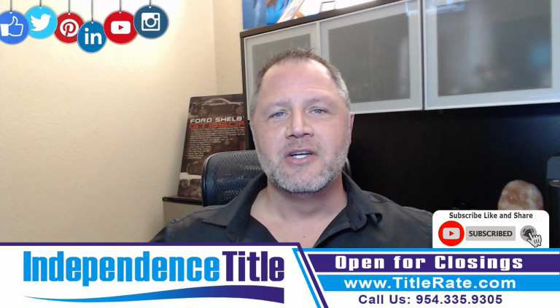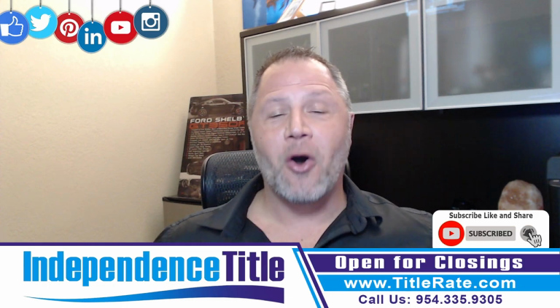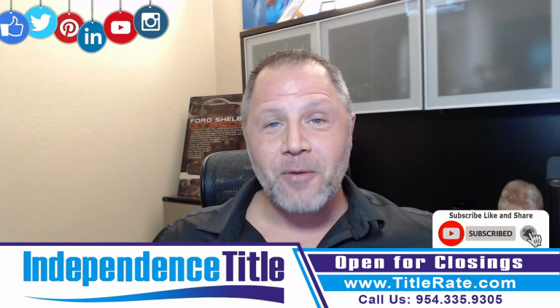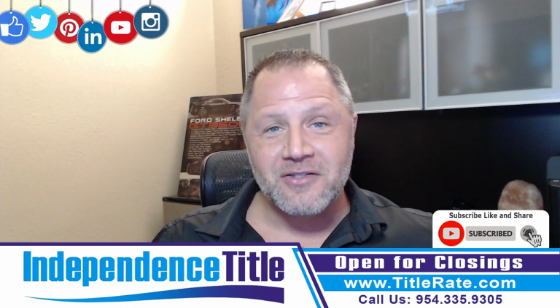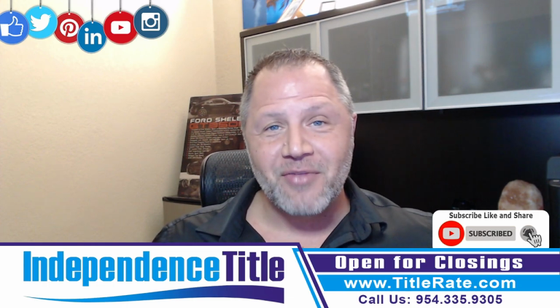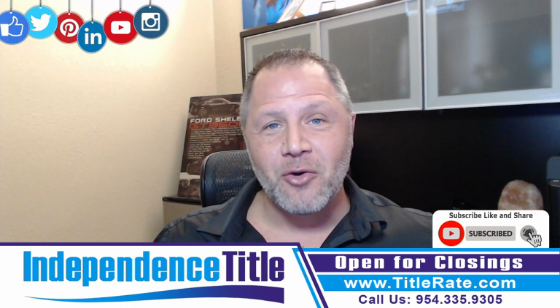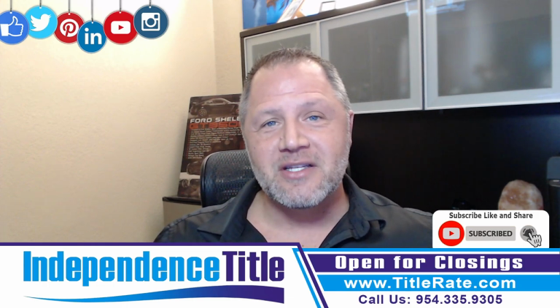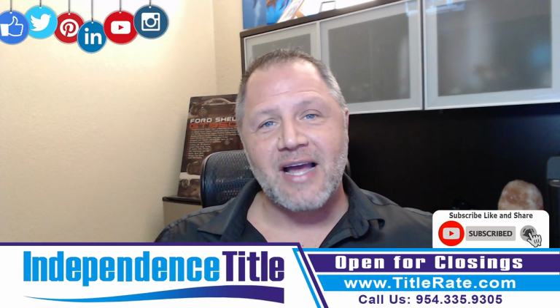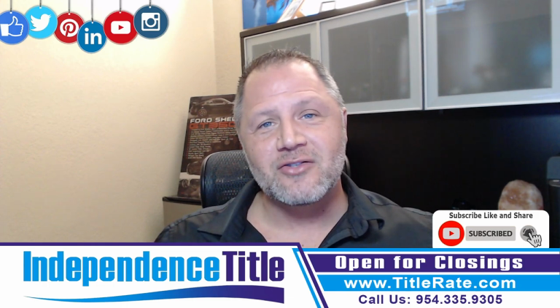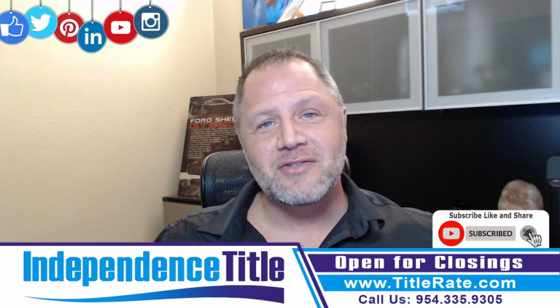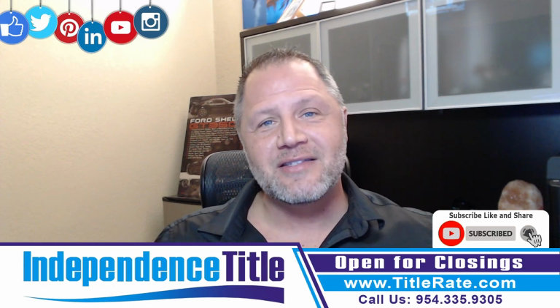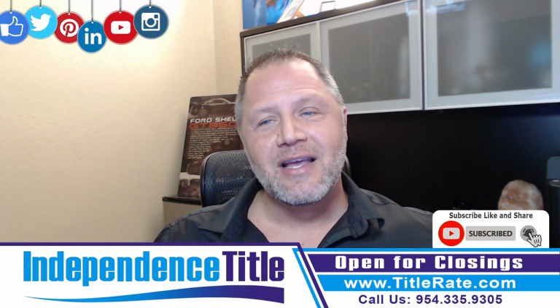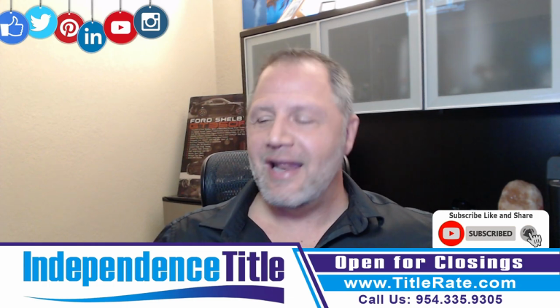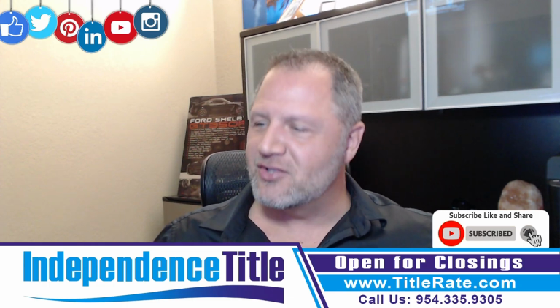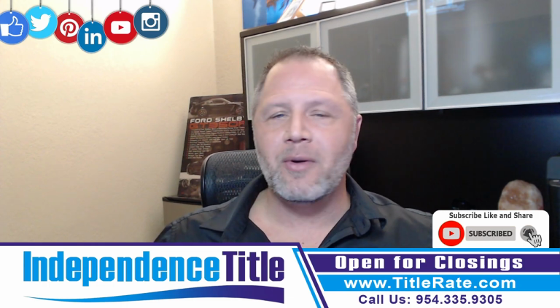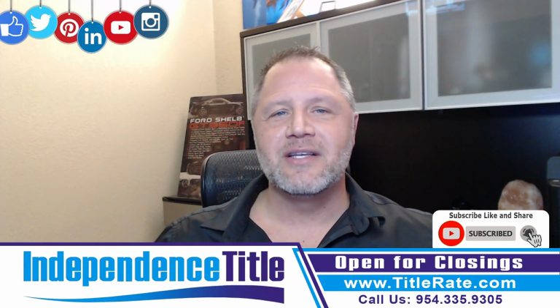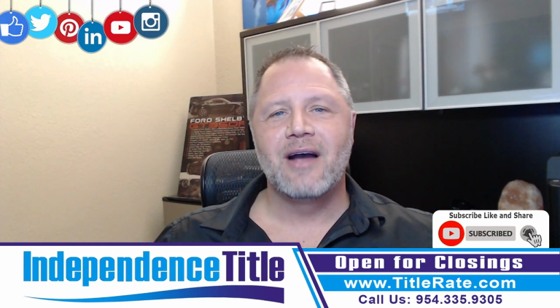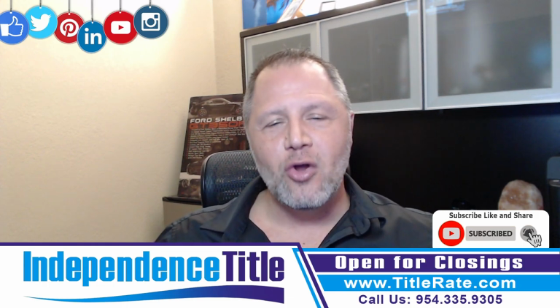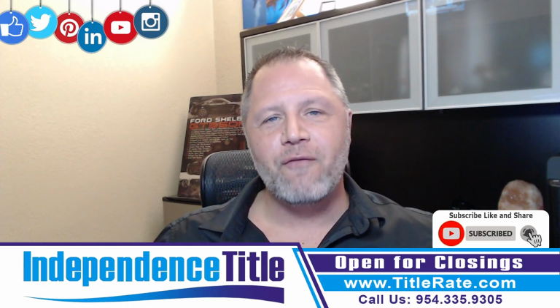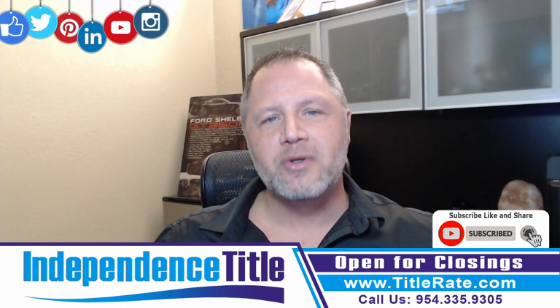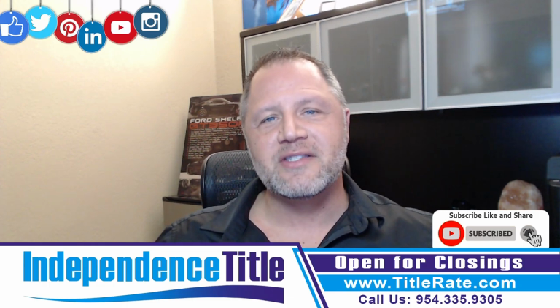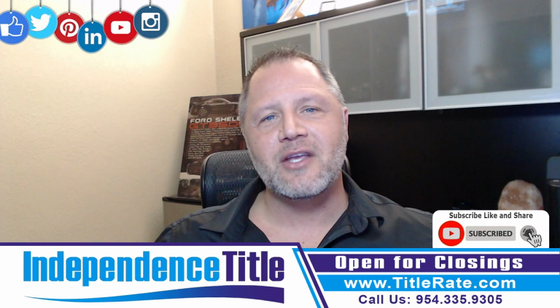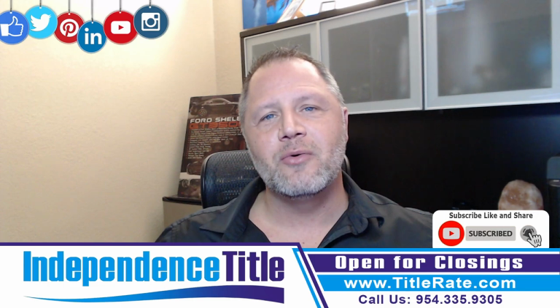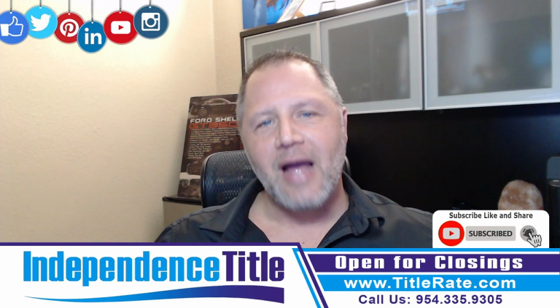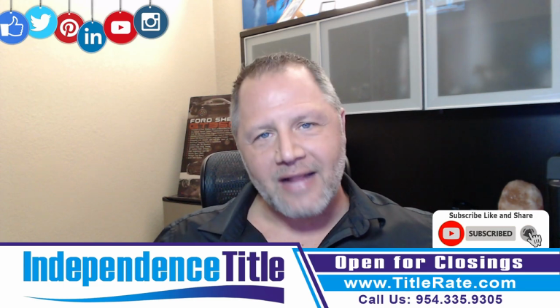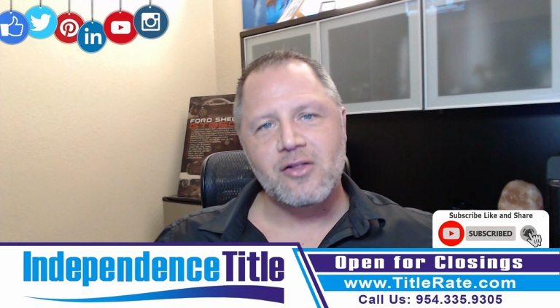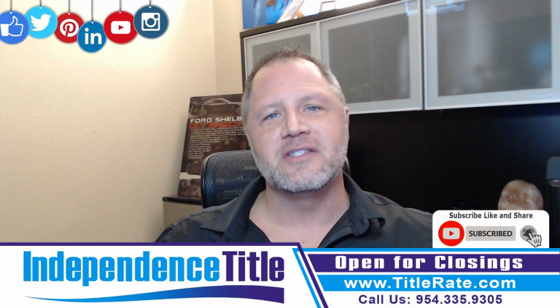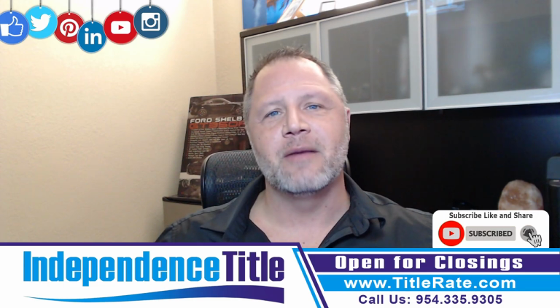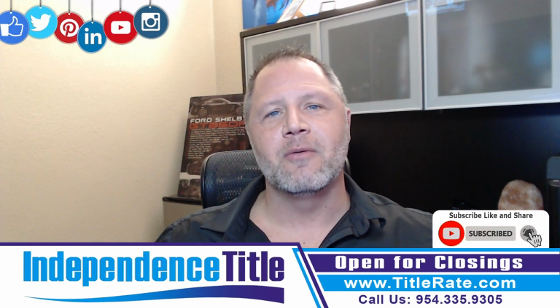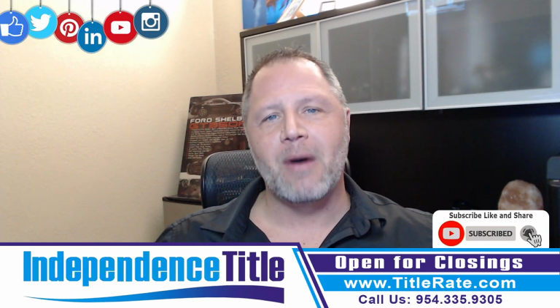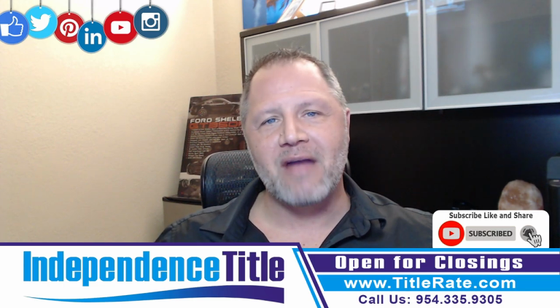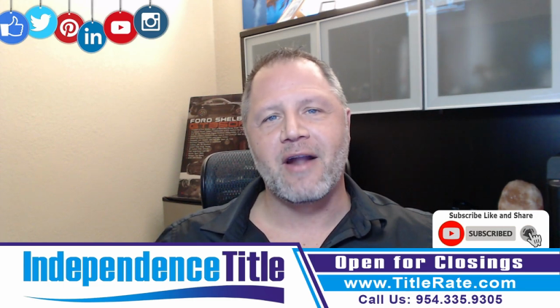So I hope you learned something new with this Title Tuesdays. And as always, I look forward to seeing you at the closing table. Bye-bye for now.